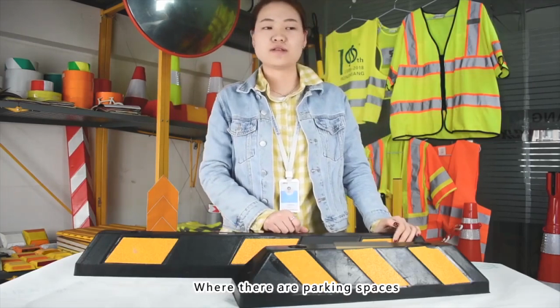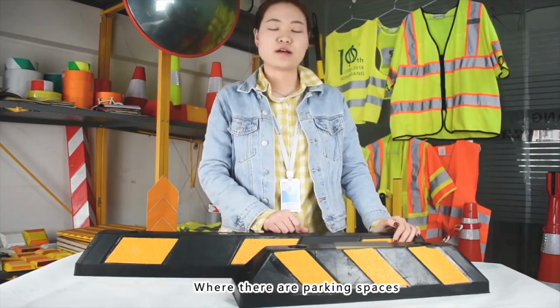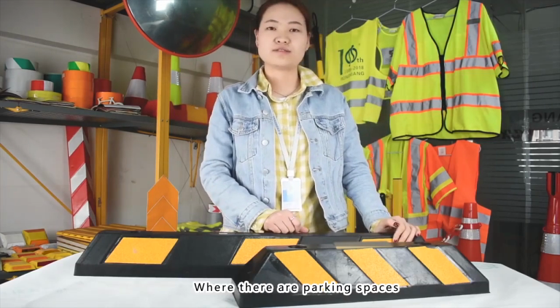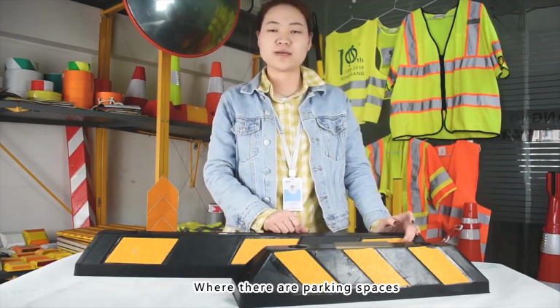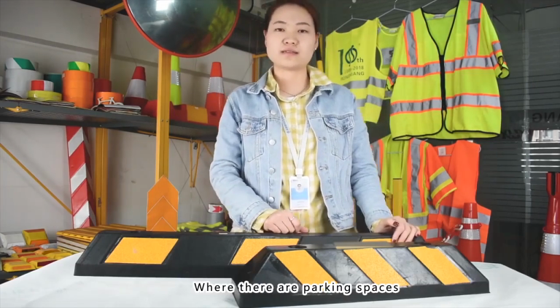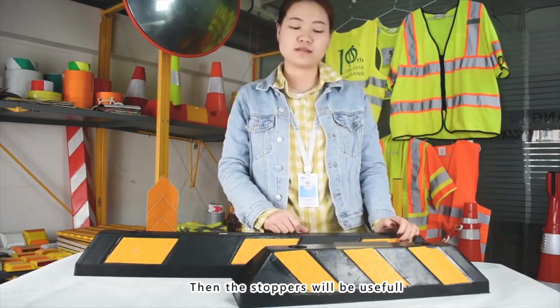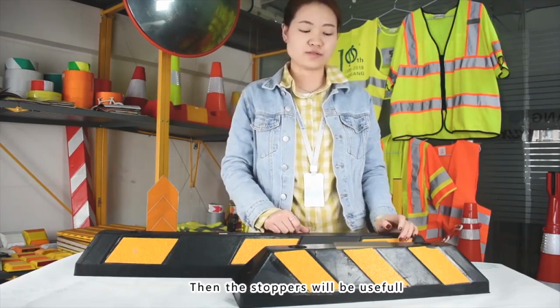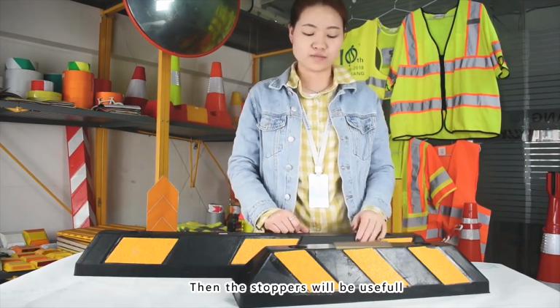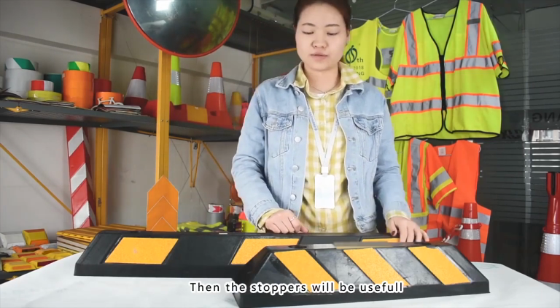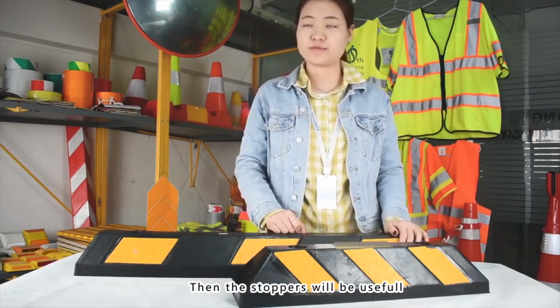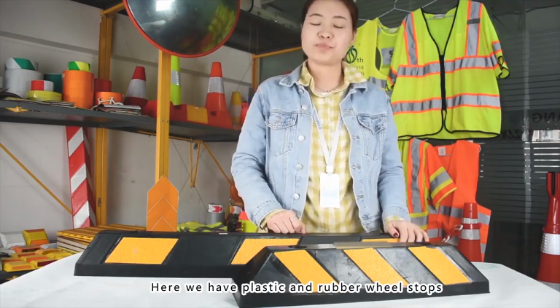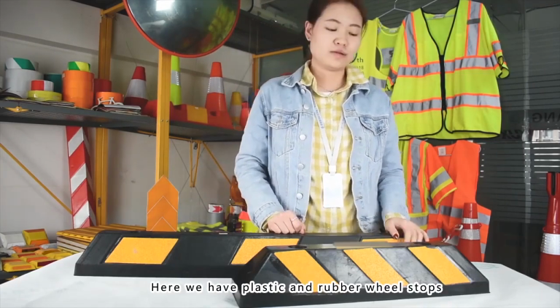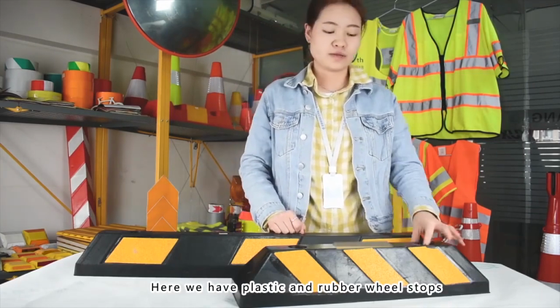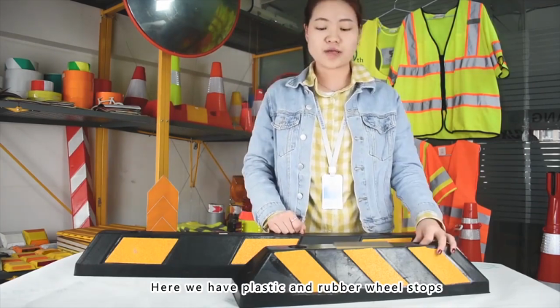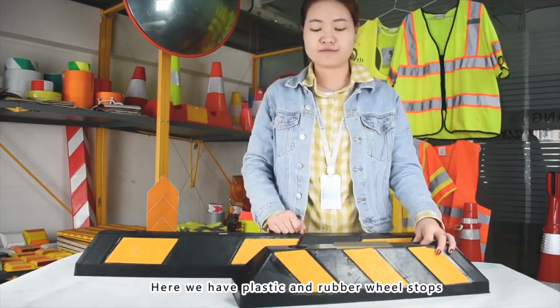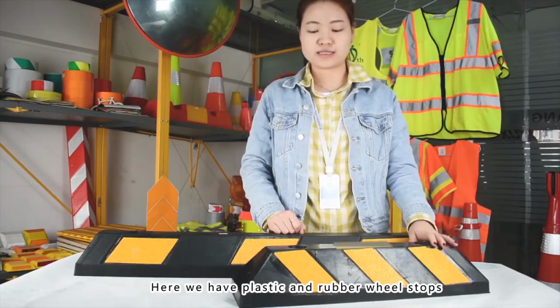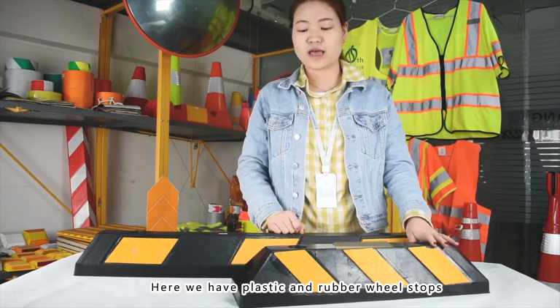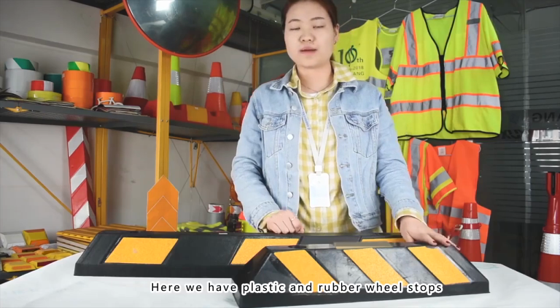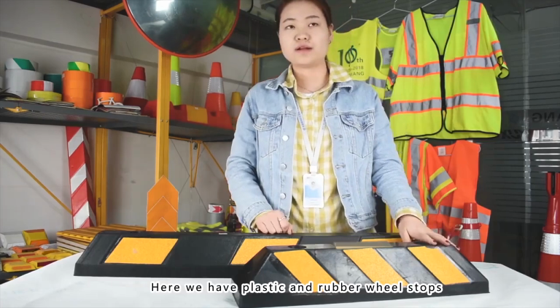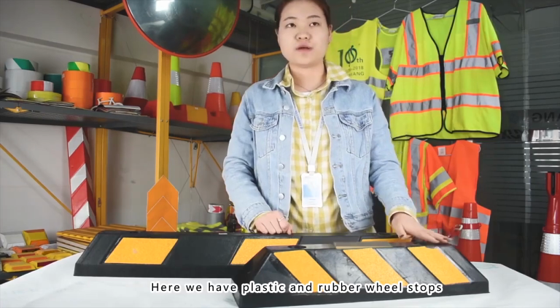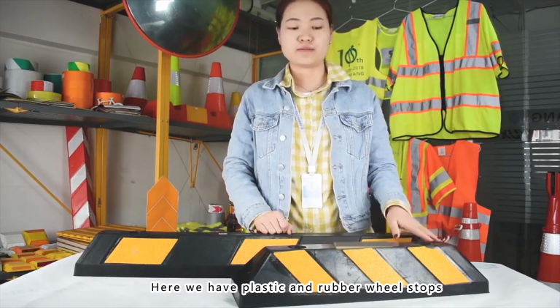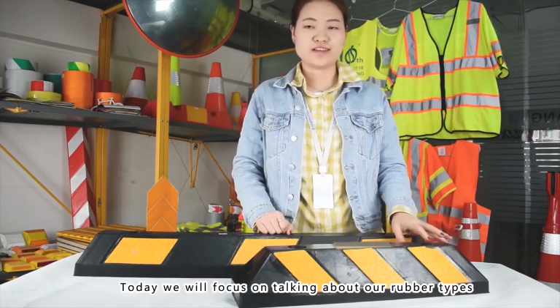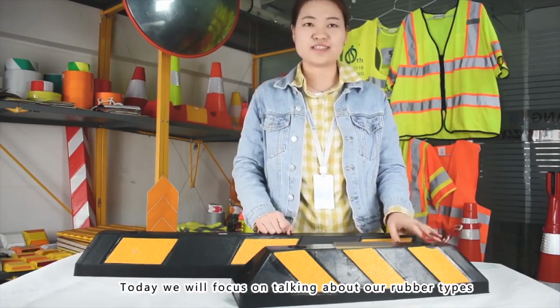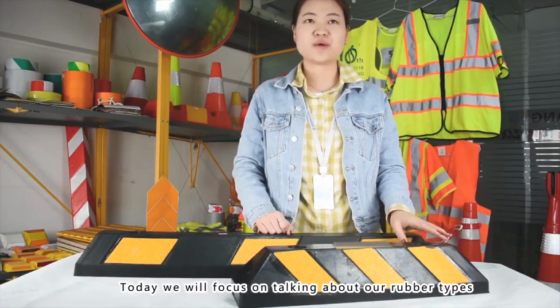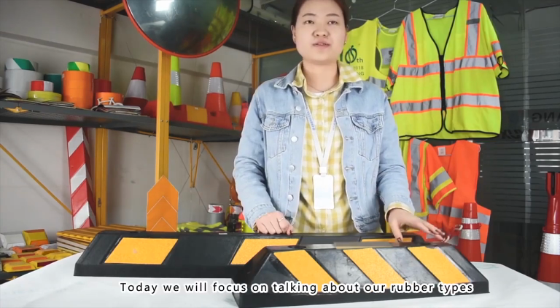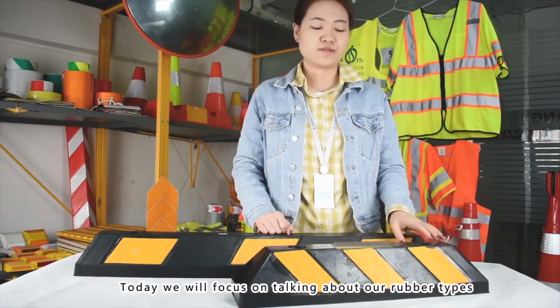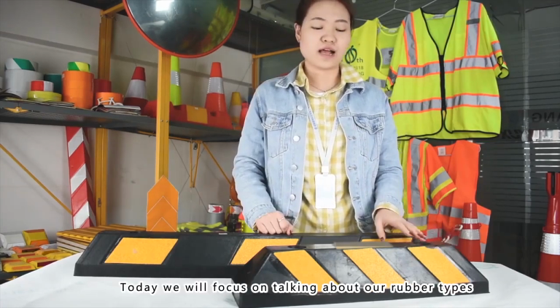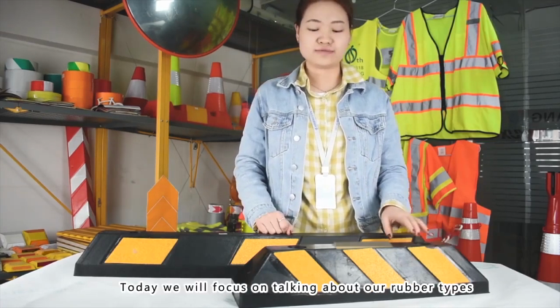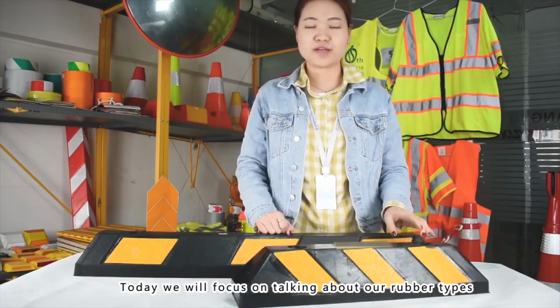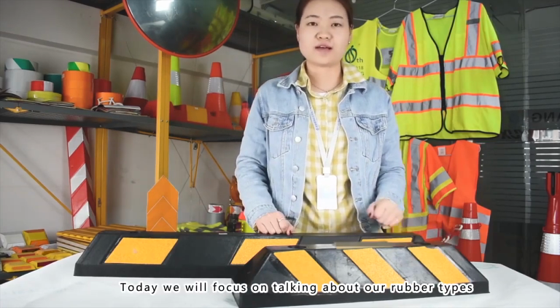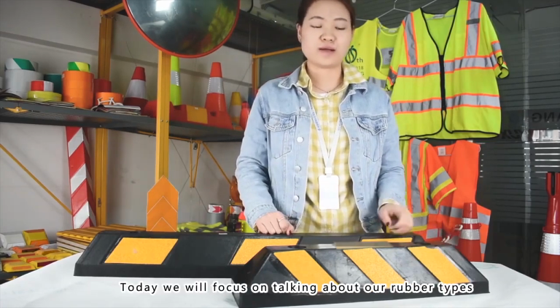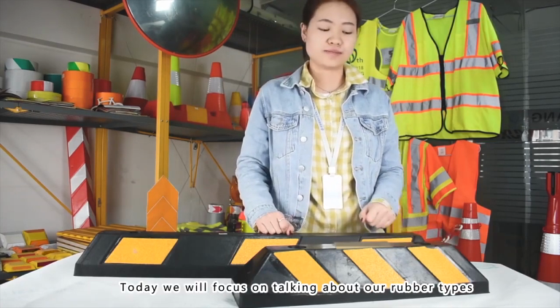When there are many parking spaces, the wheel stops will be useful. Here we have plastic and rubber wheel stops. Today we will focus on talking about our other types.